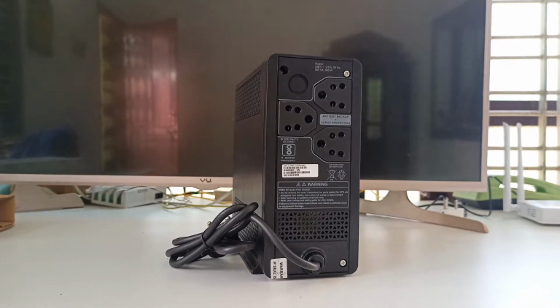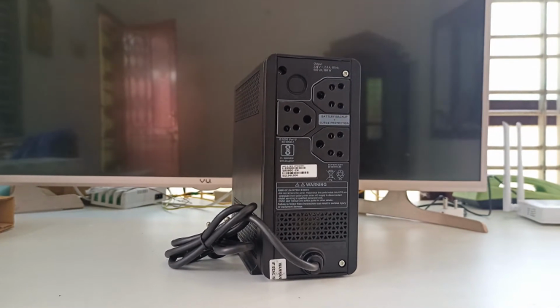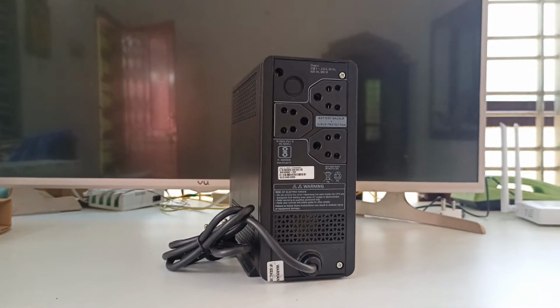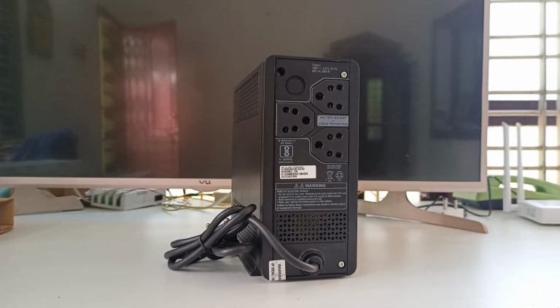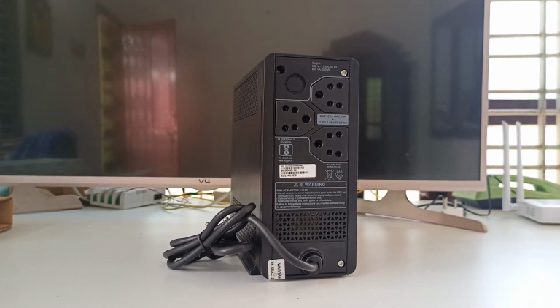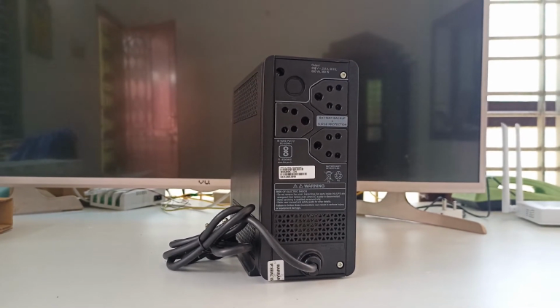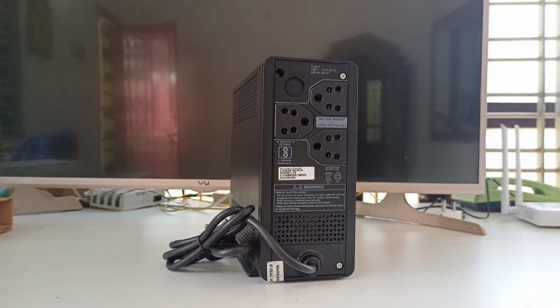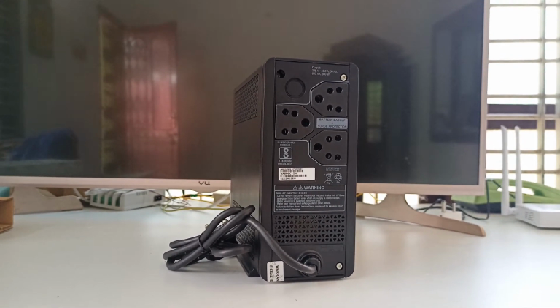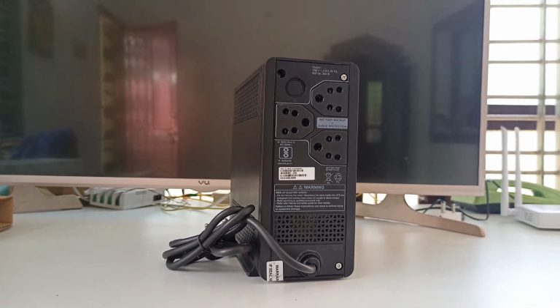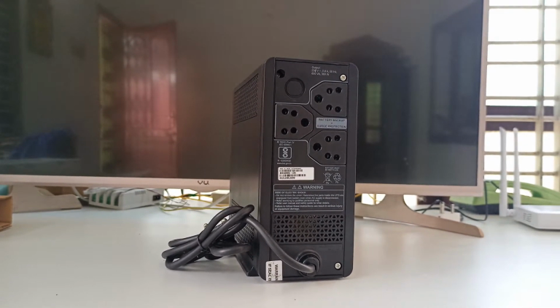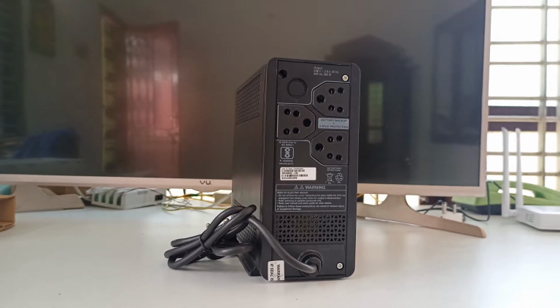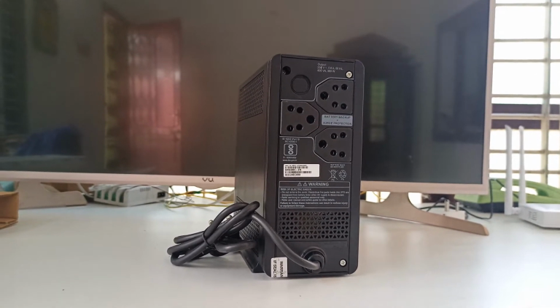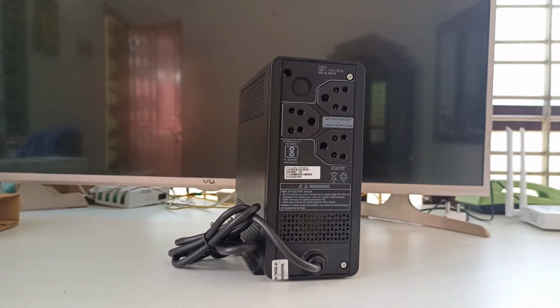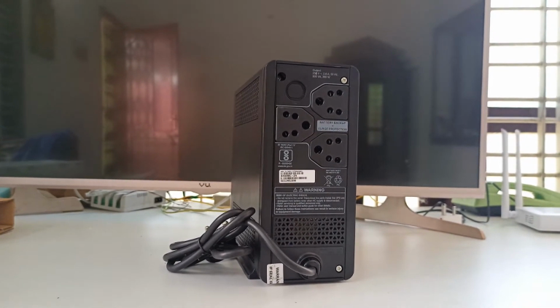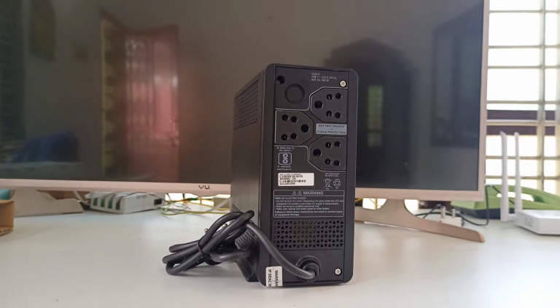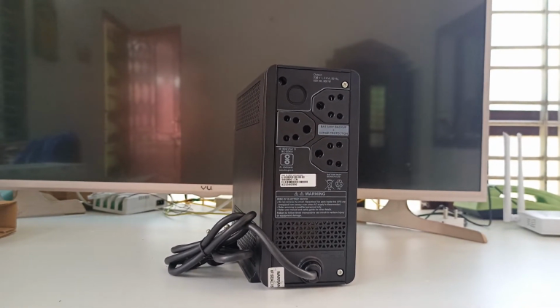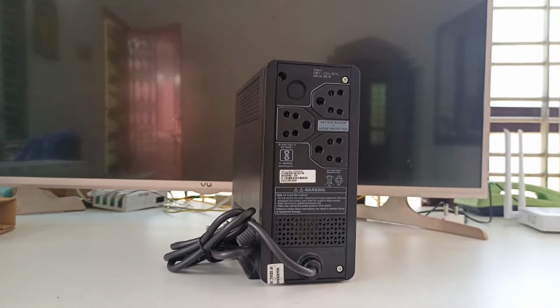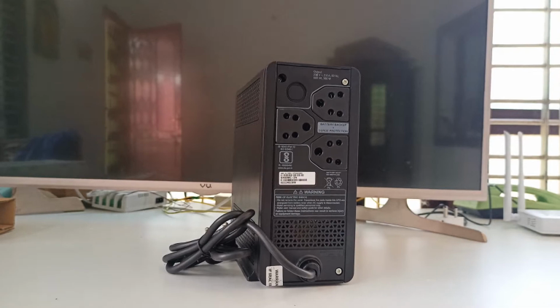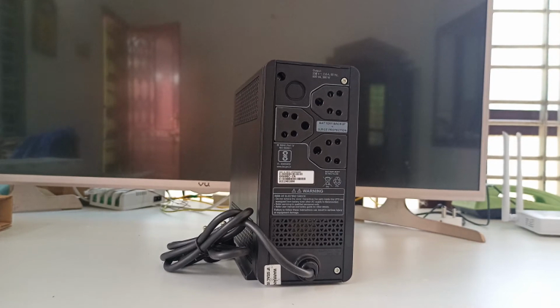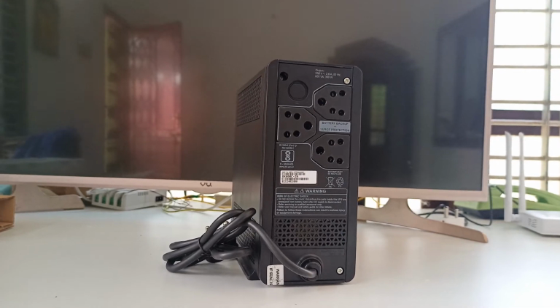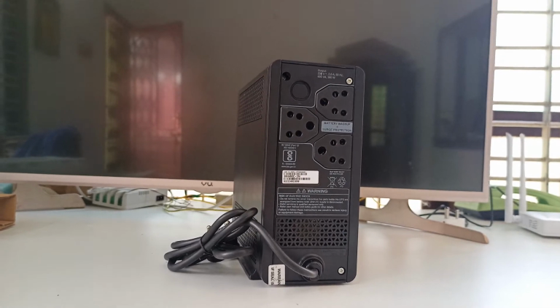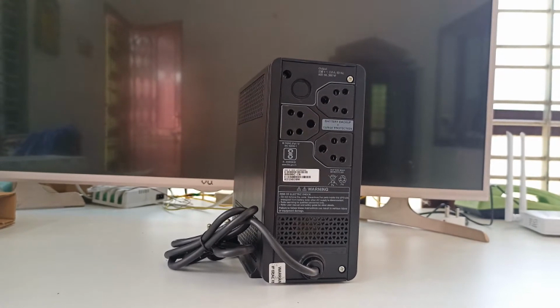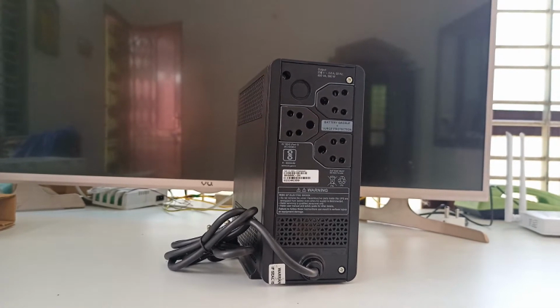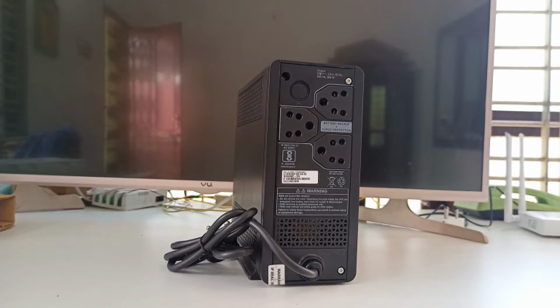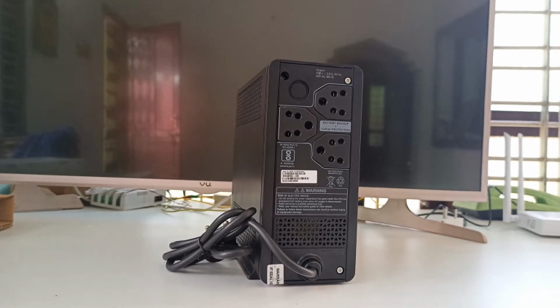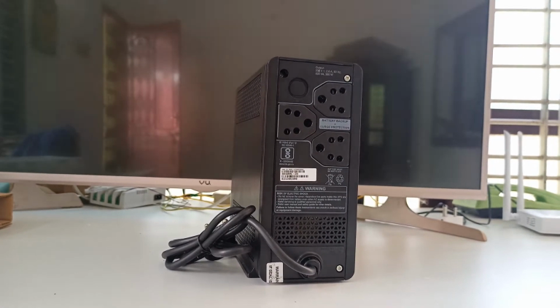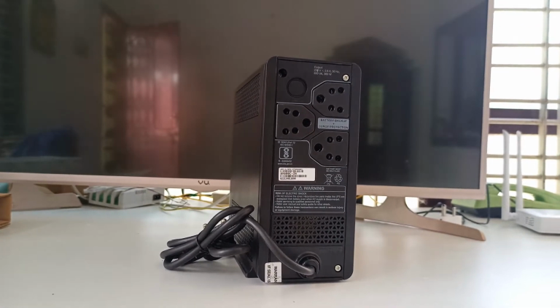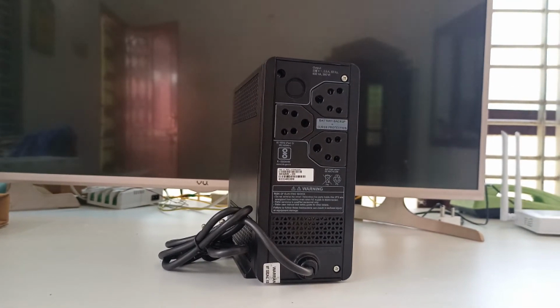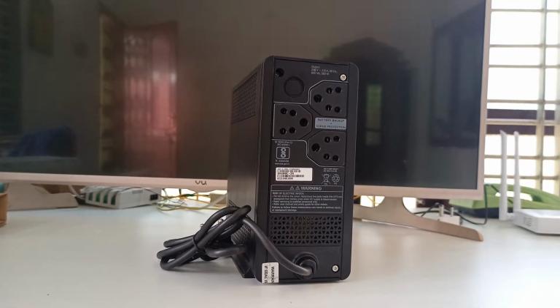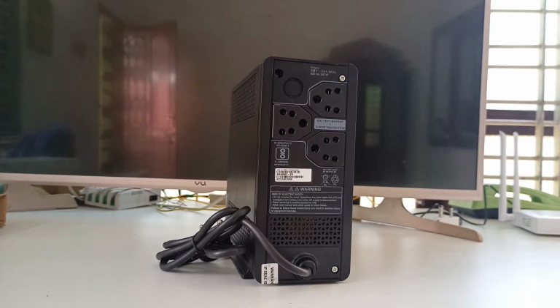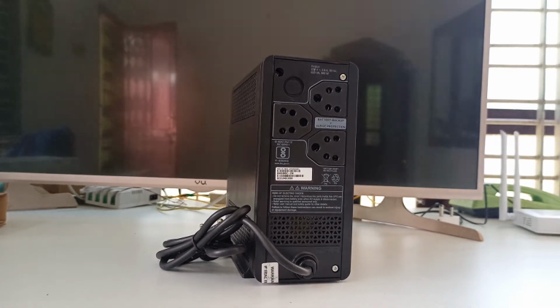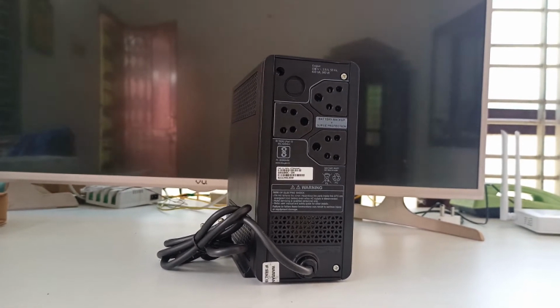The best thing is they give a 2-year battery warranty. Amazing, right? Not many brands are offering these services.